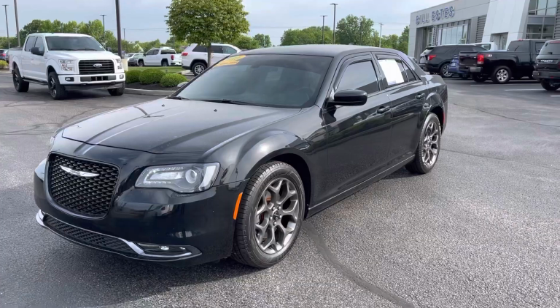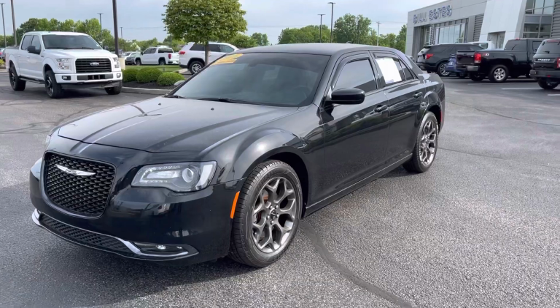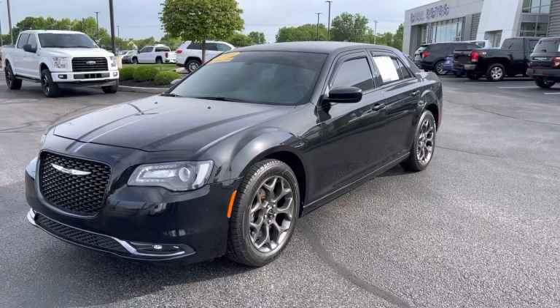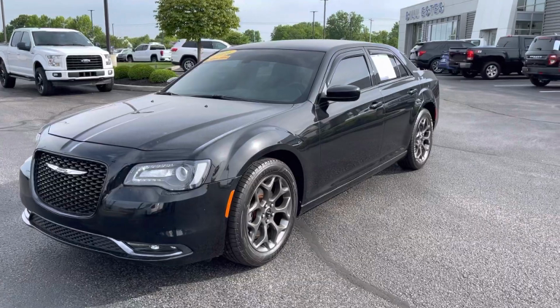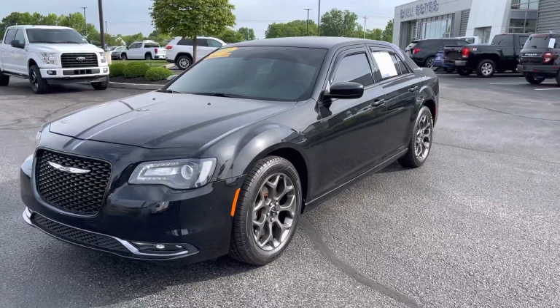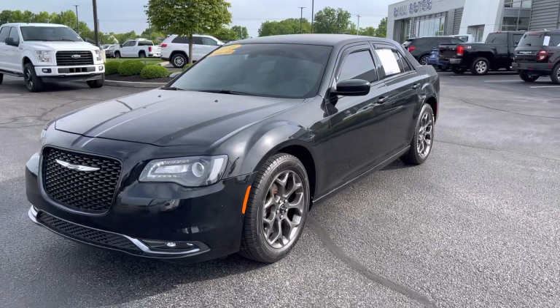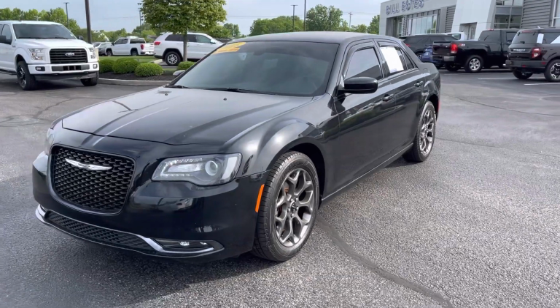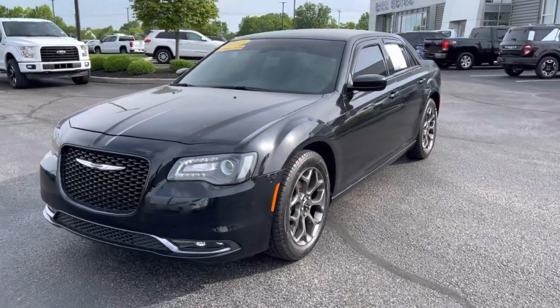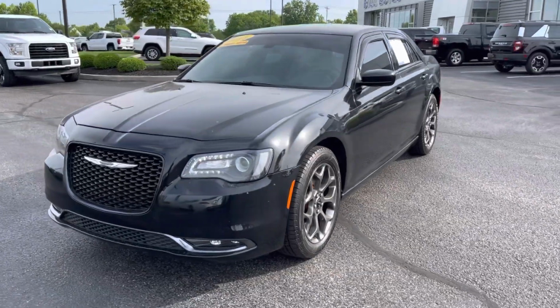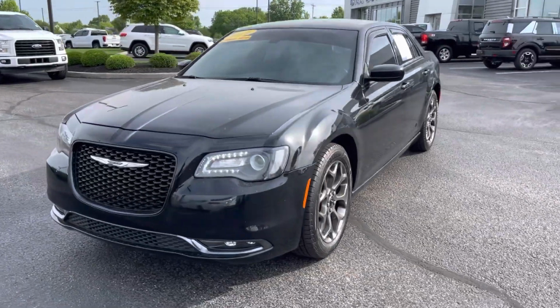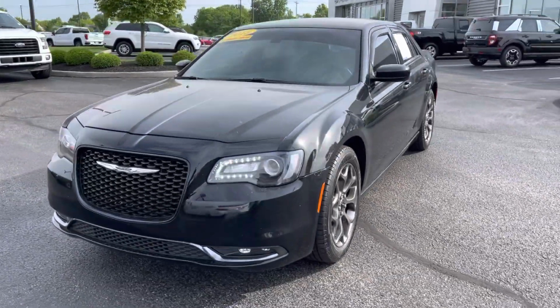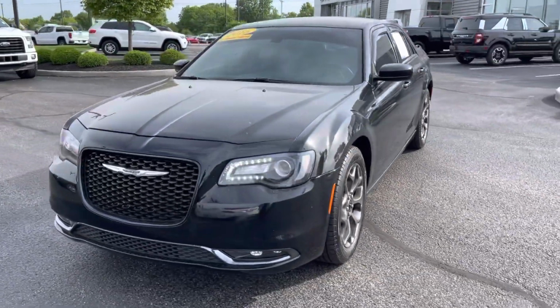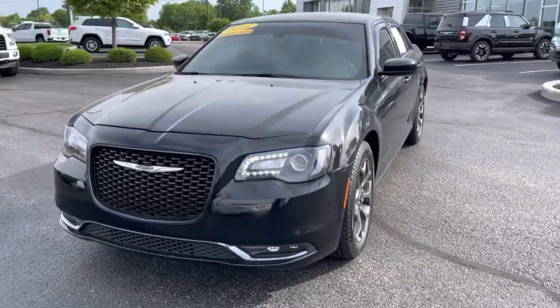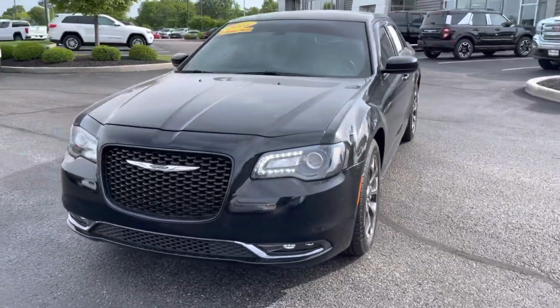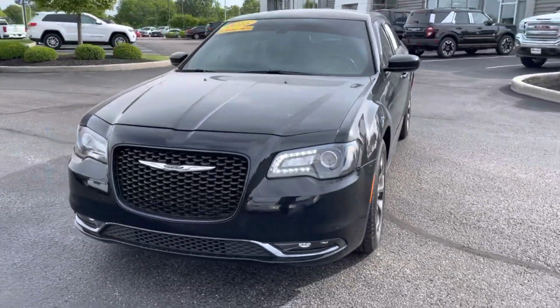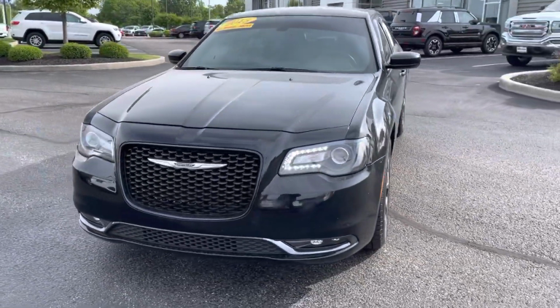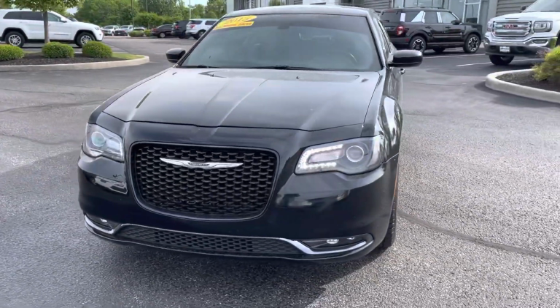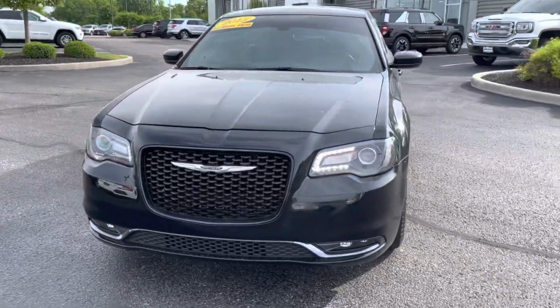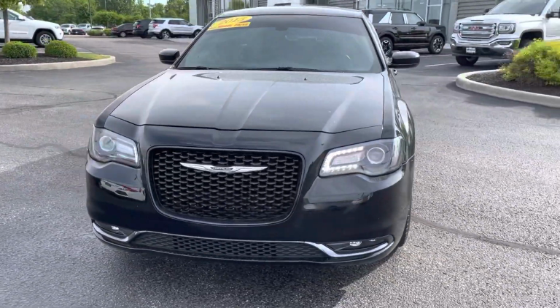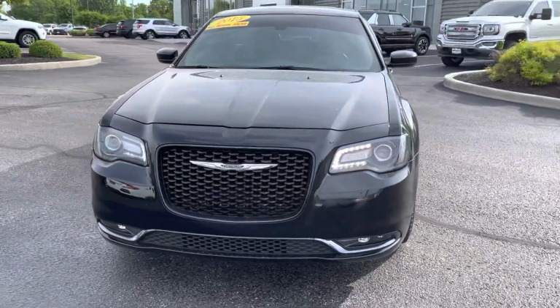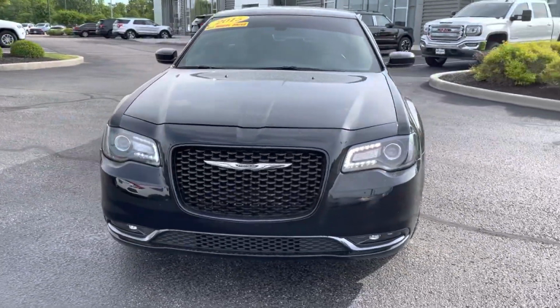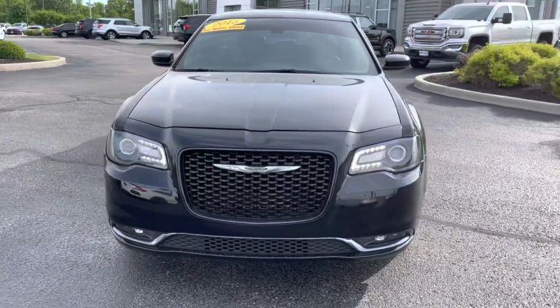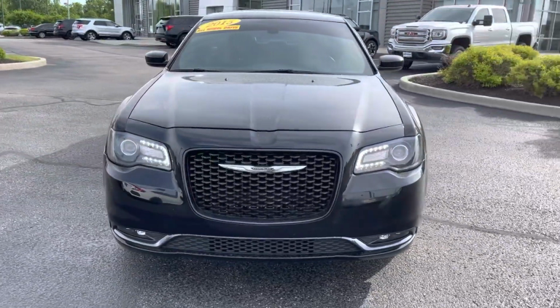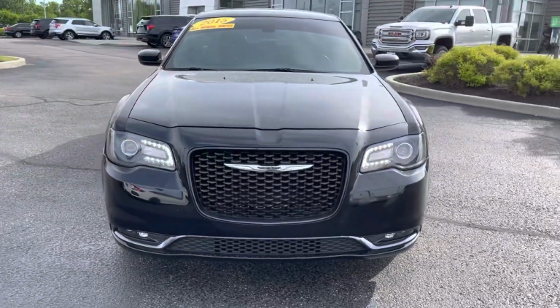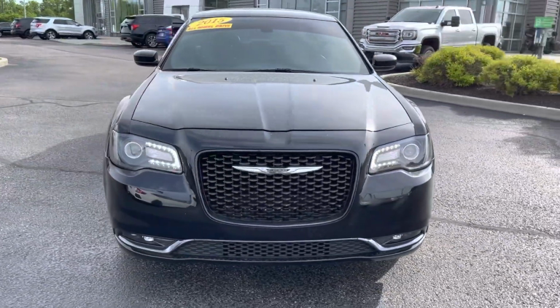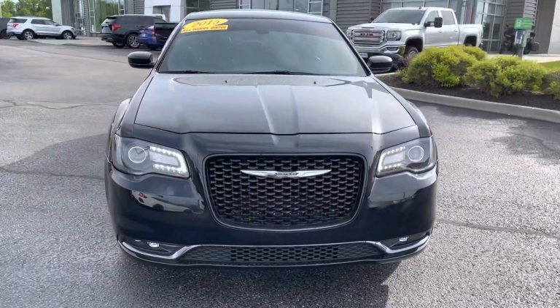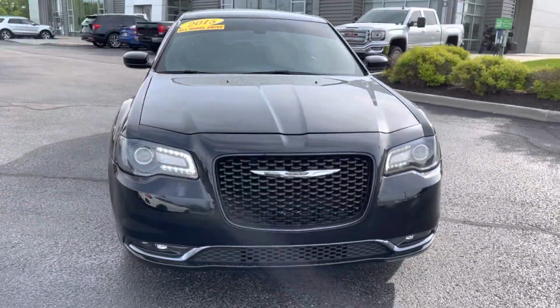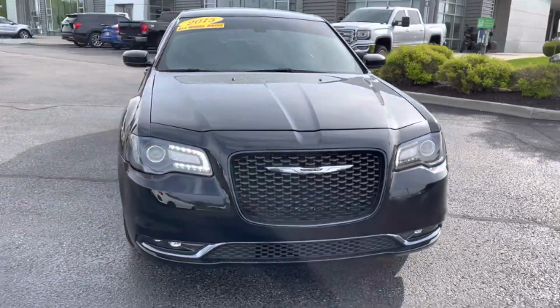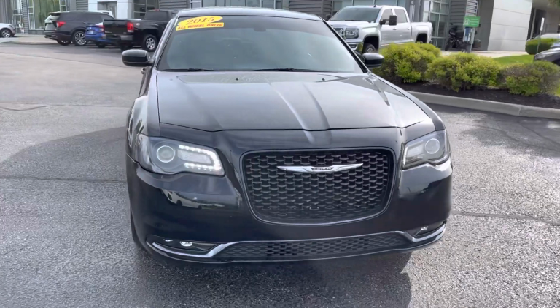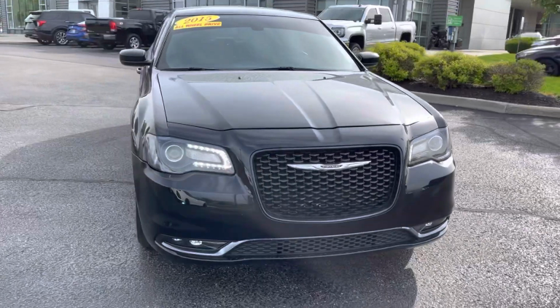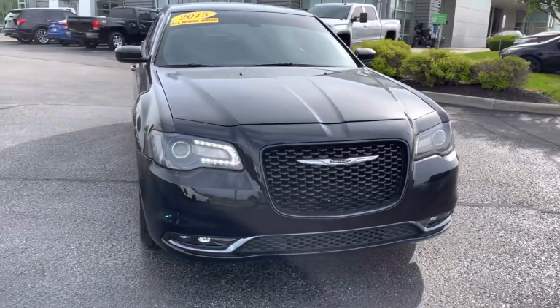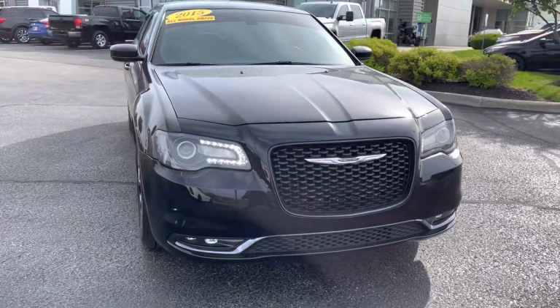Hello, my name is Amar and I'm going to be doing a quick video walk around on our 2015 Chrysler 300.